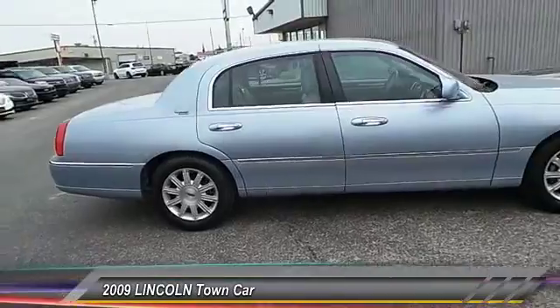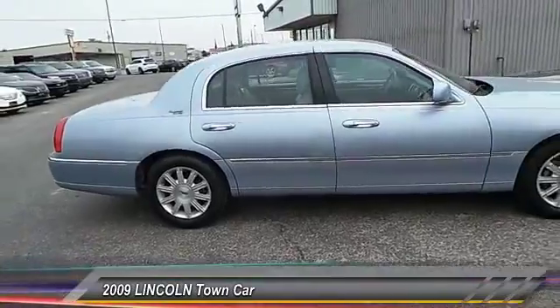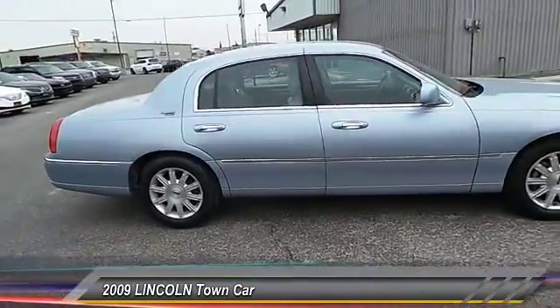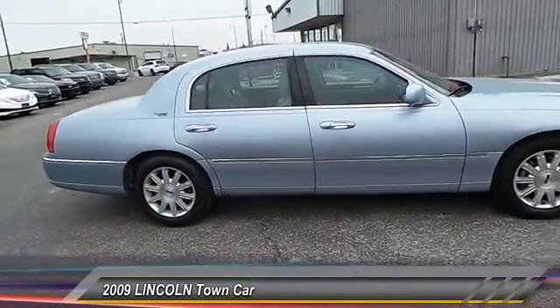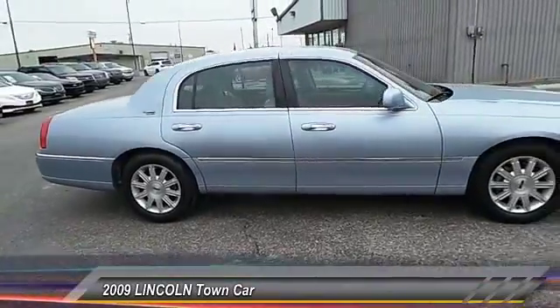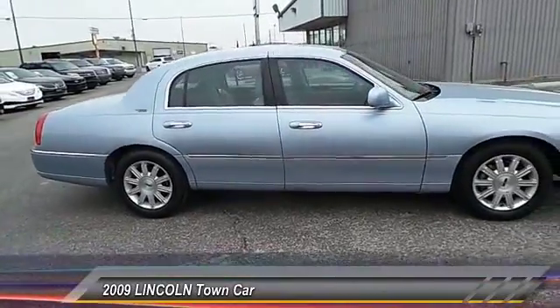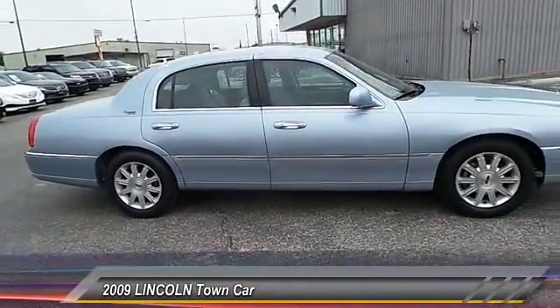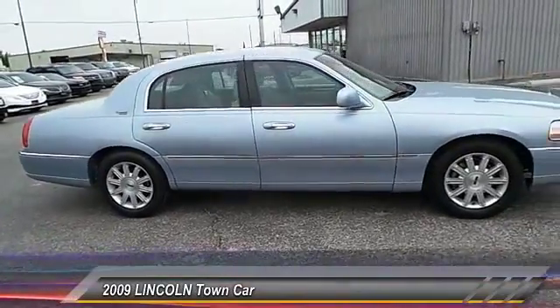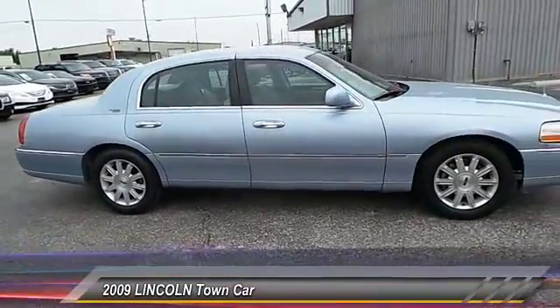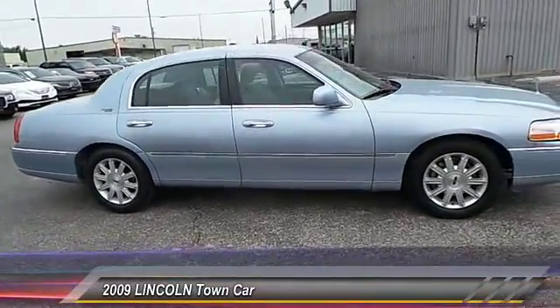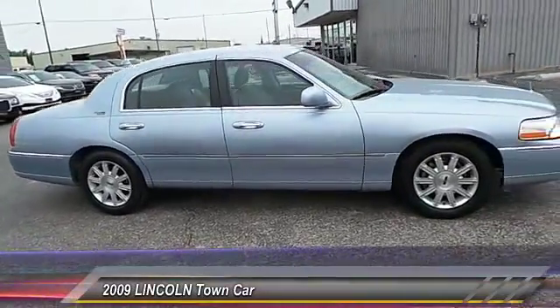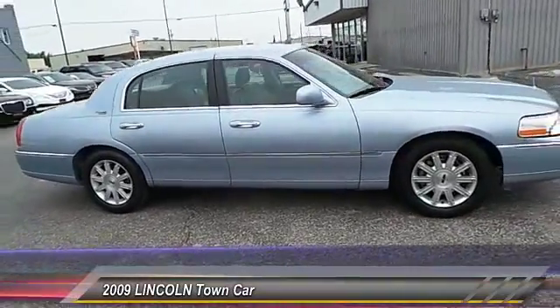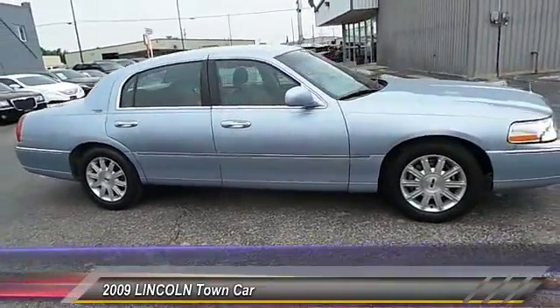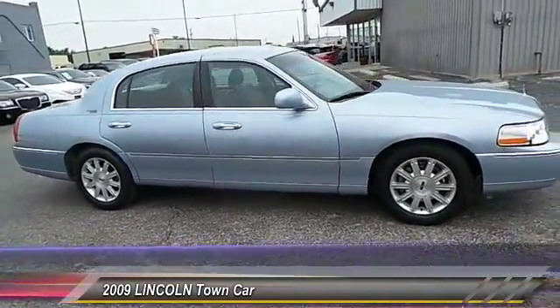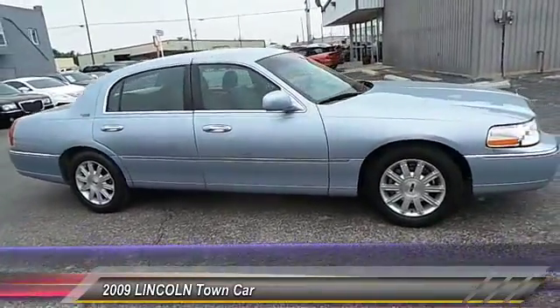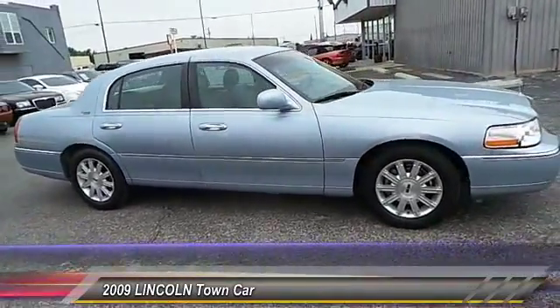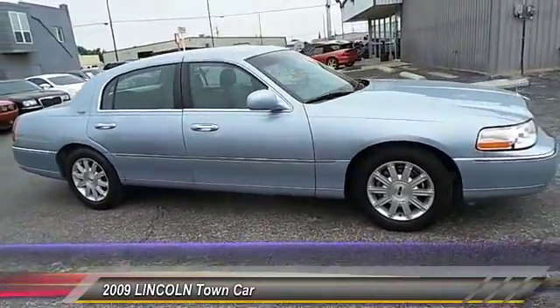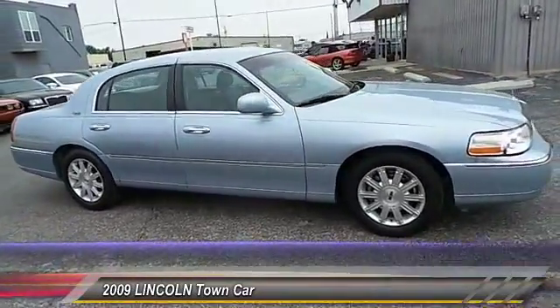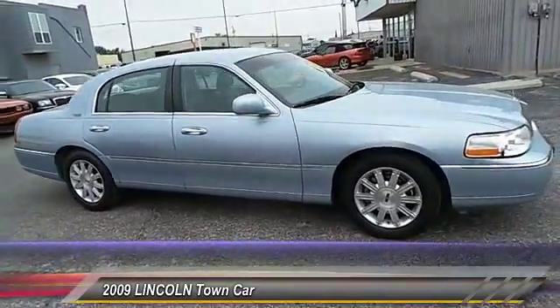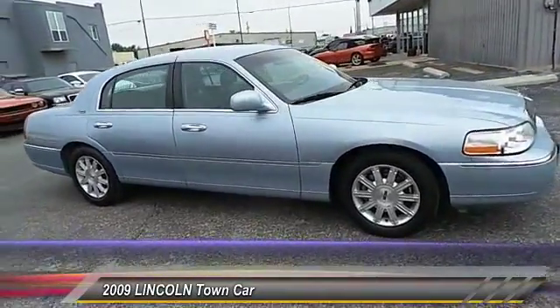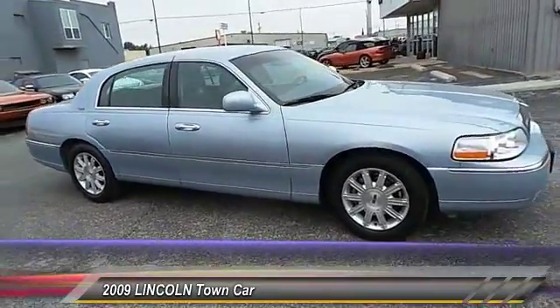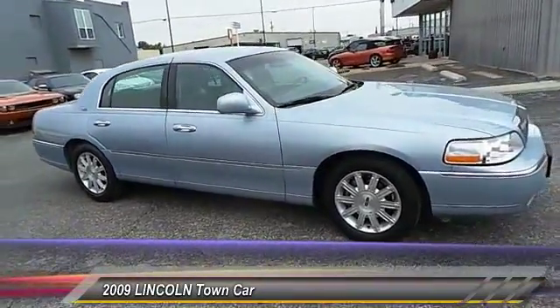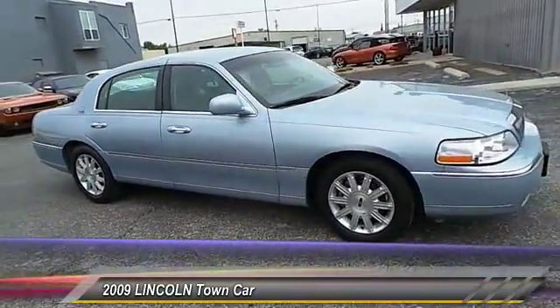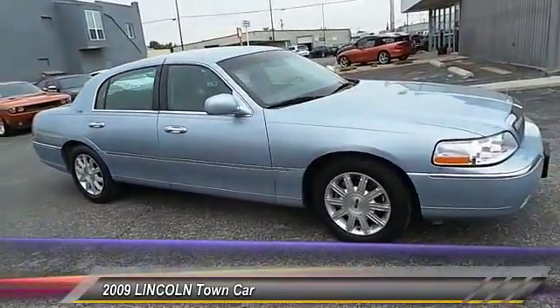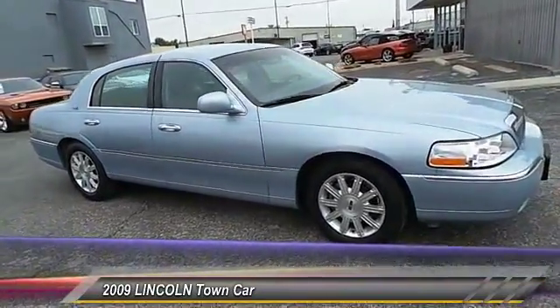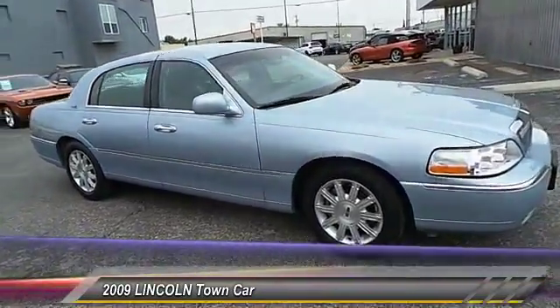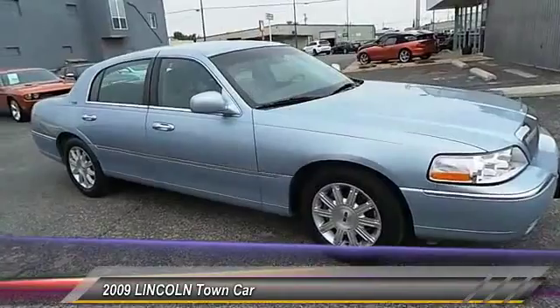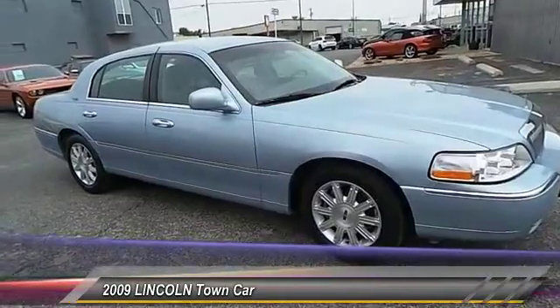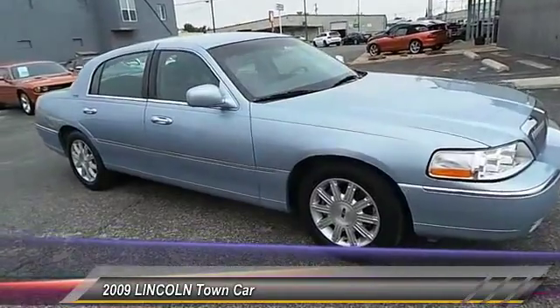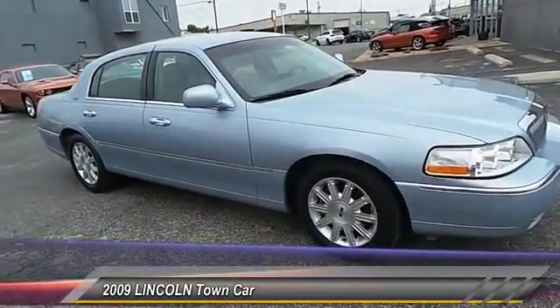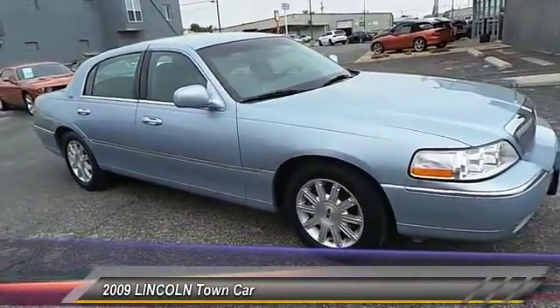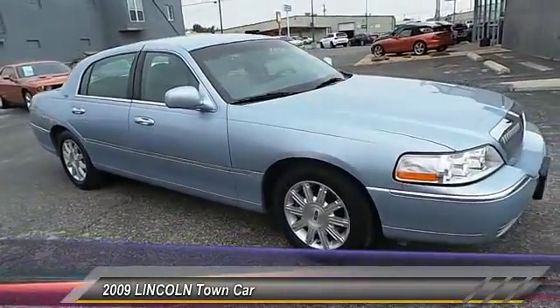And is priced below $20,000. This vehicle has less than 35,000 miles.